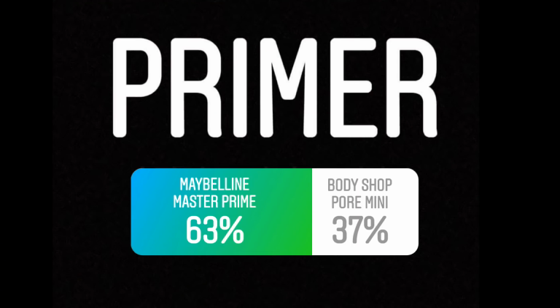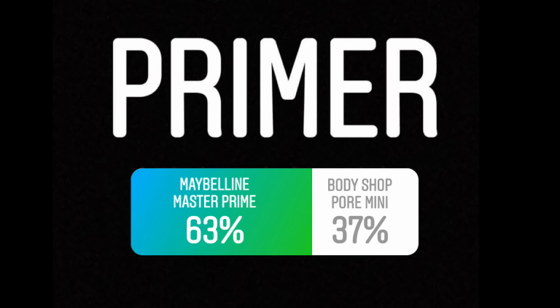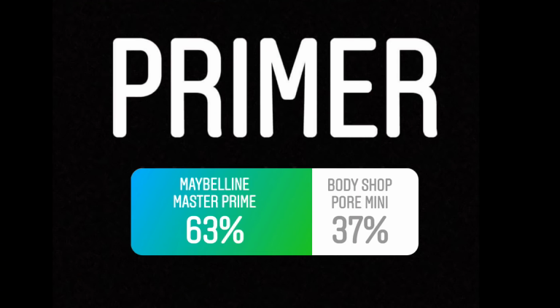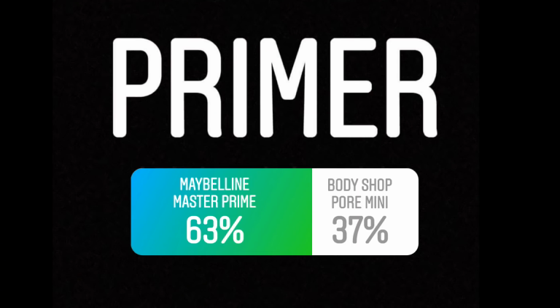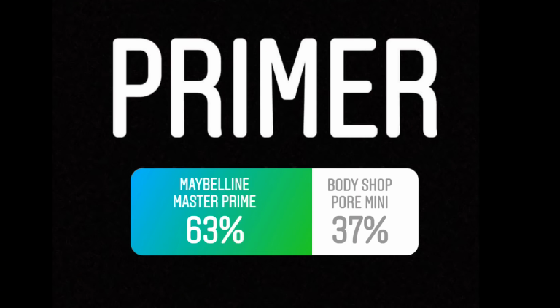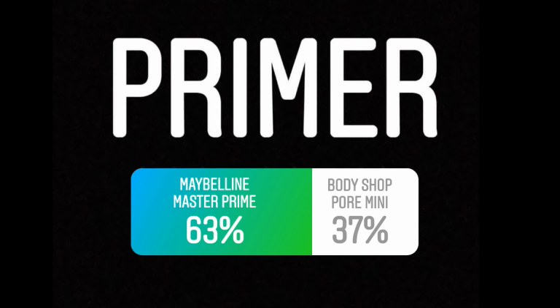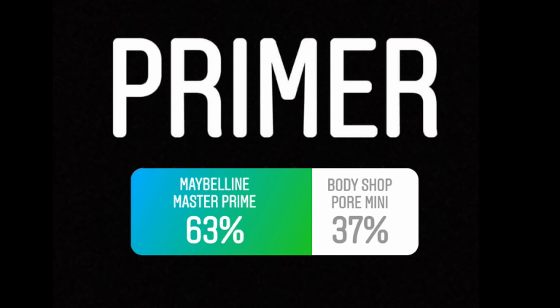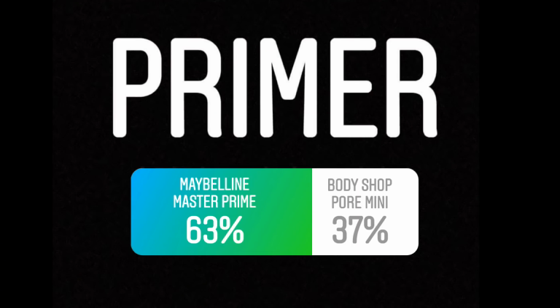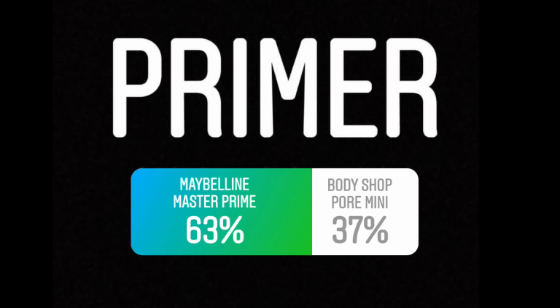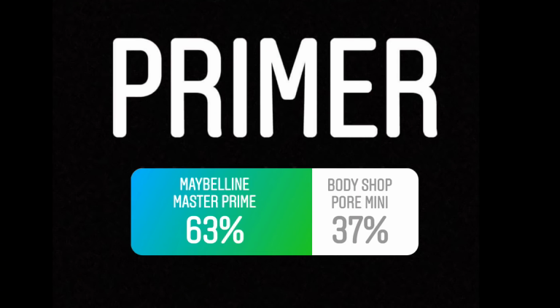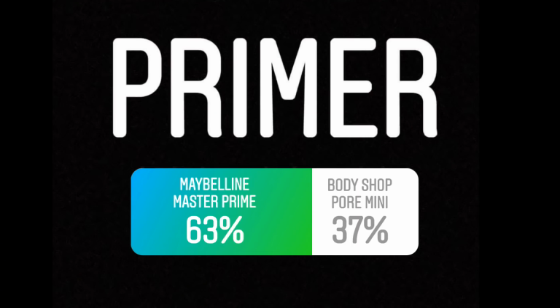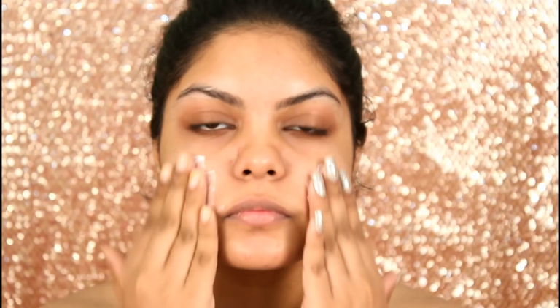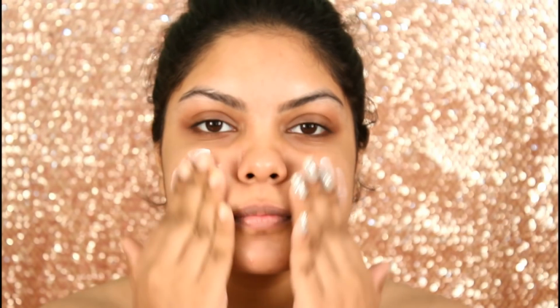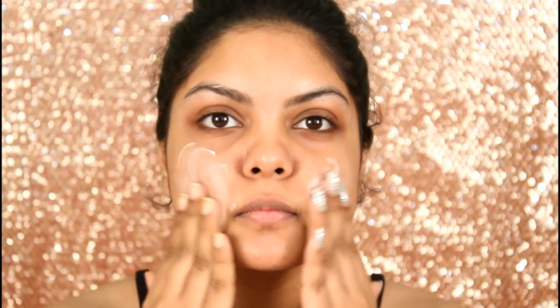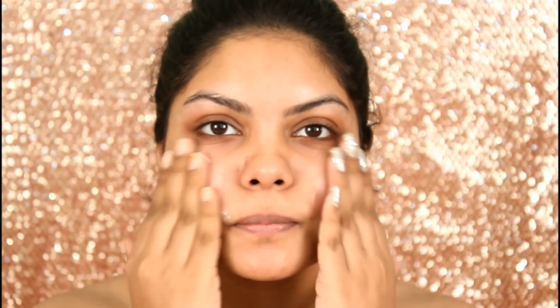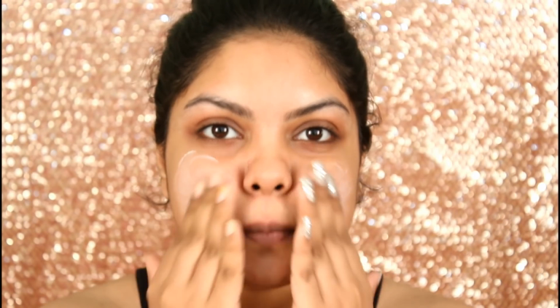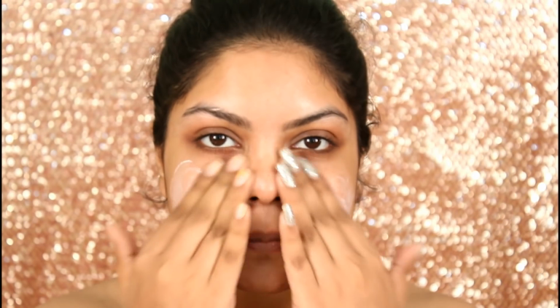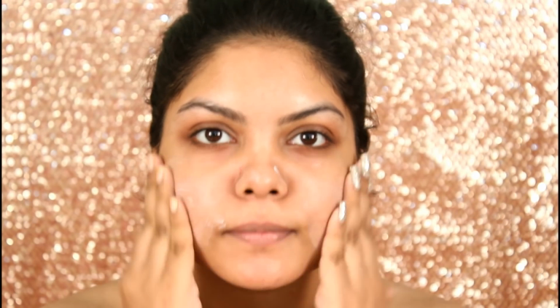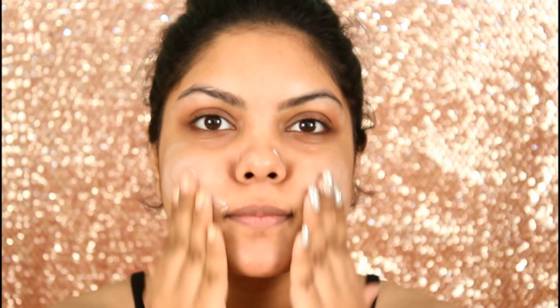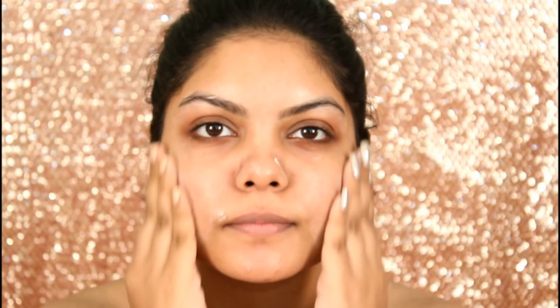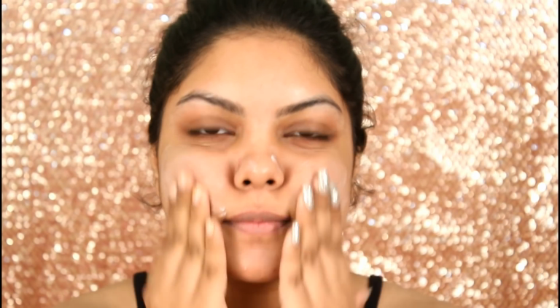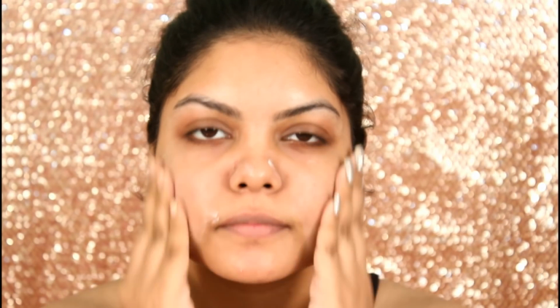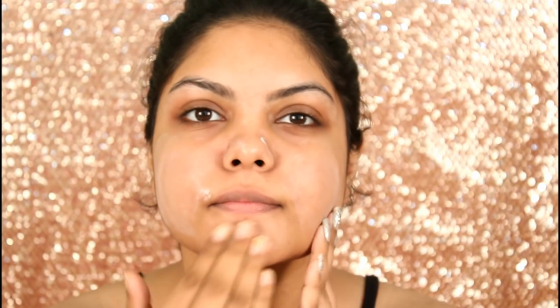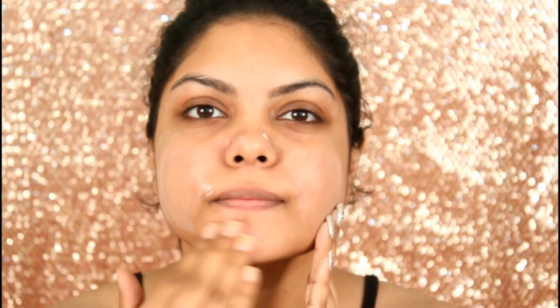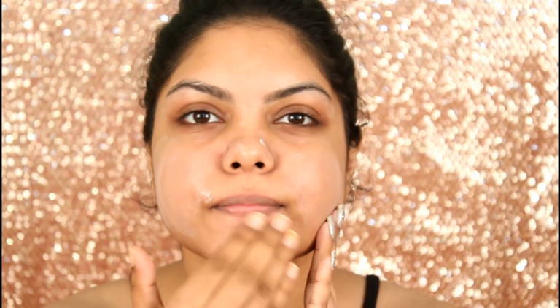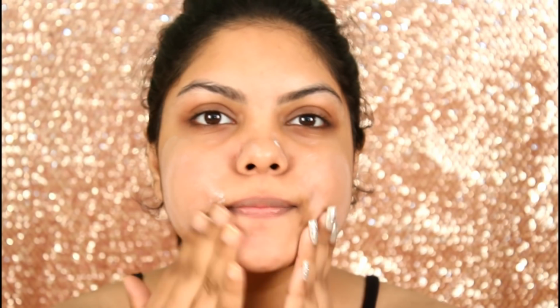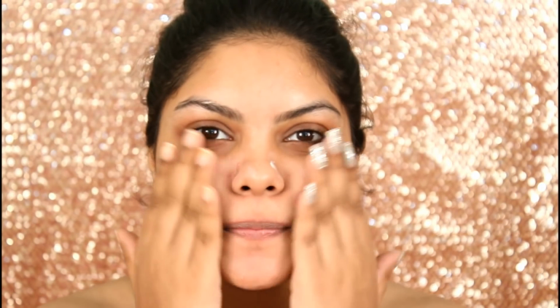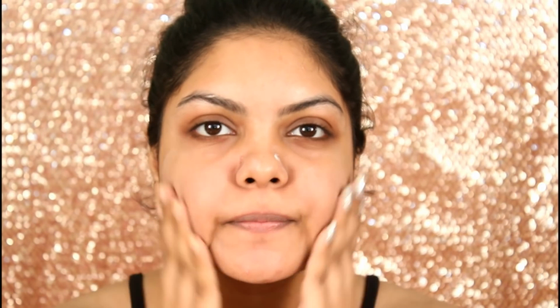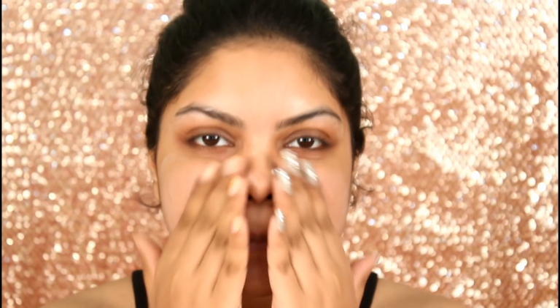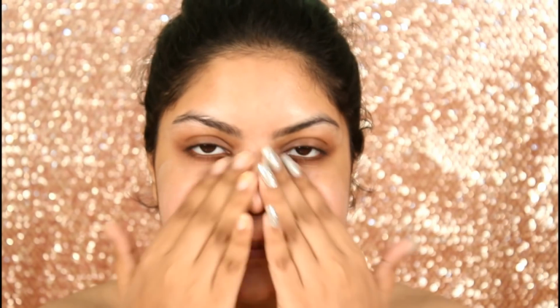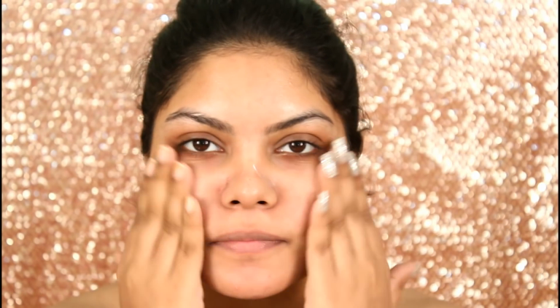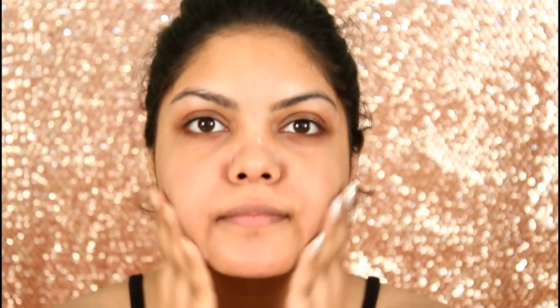So for primer, you guys picked up the Maybelline Master Prime, not the Bodyshop one. So I am applying the Maybelline Master Prime on my face.